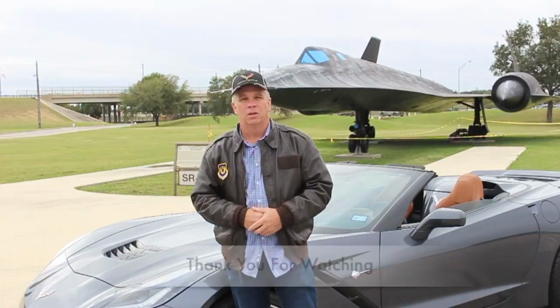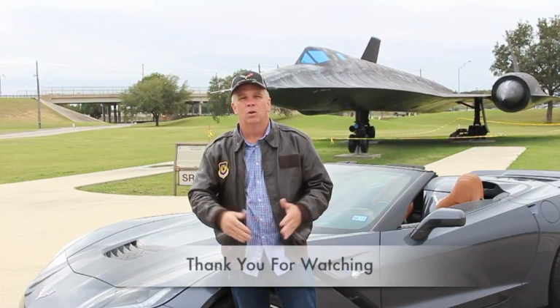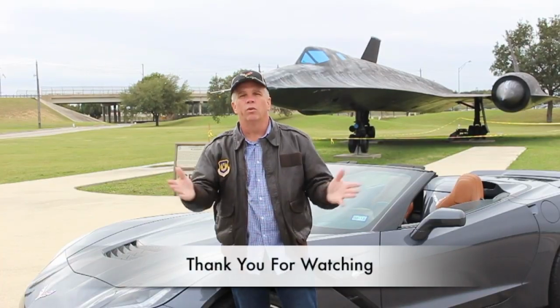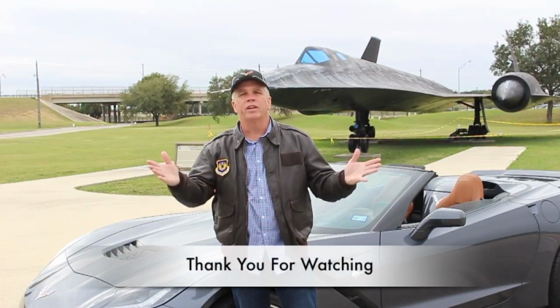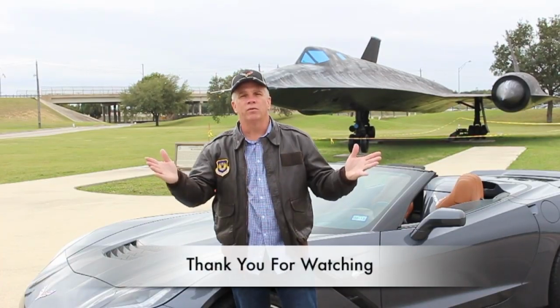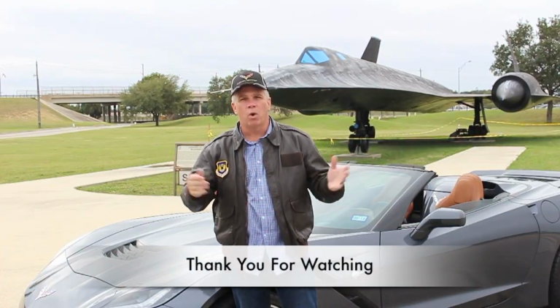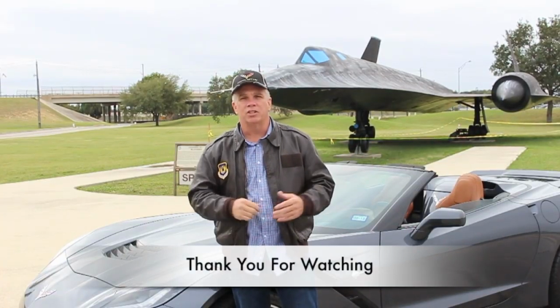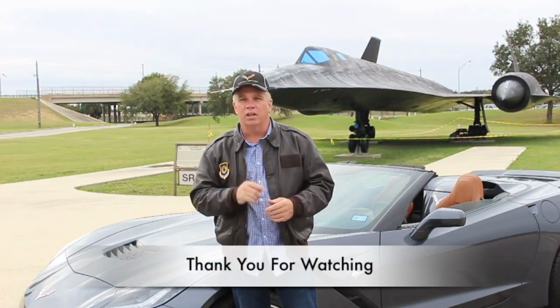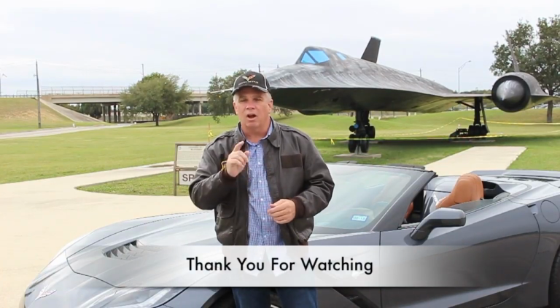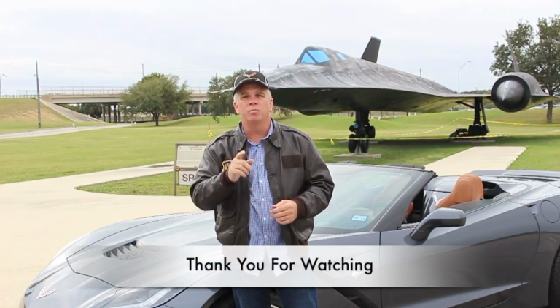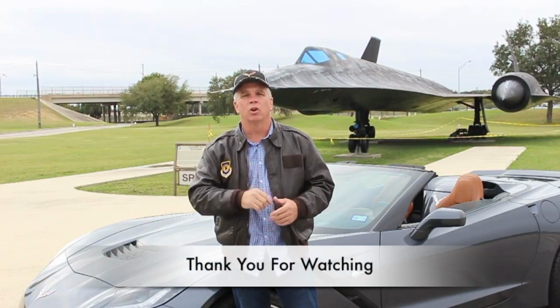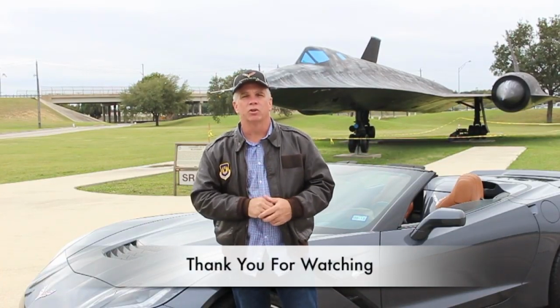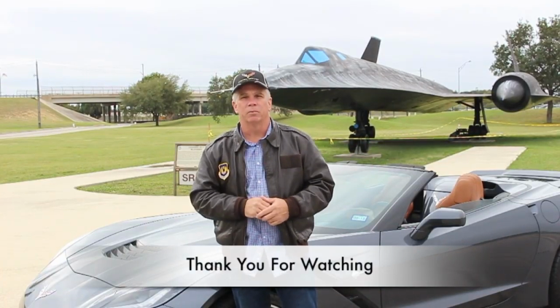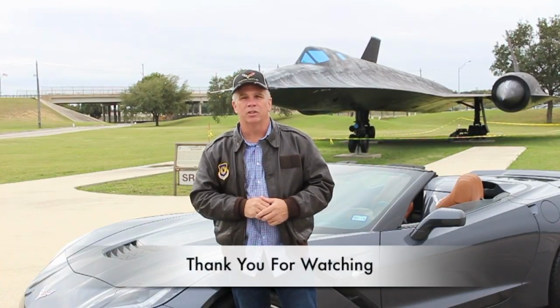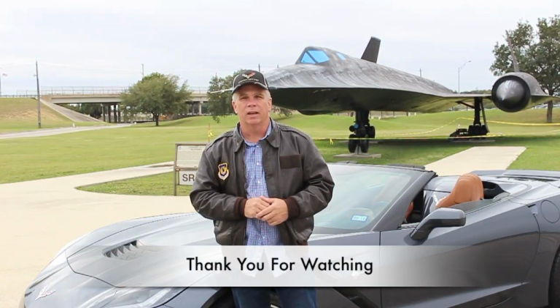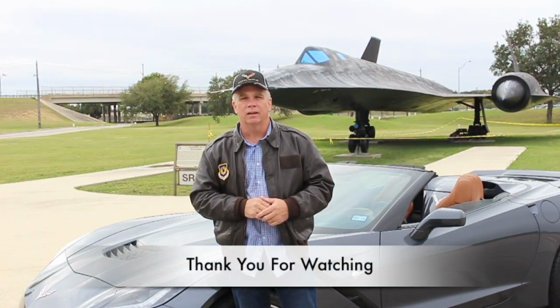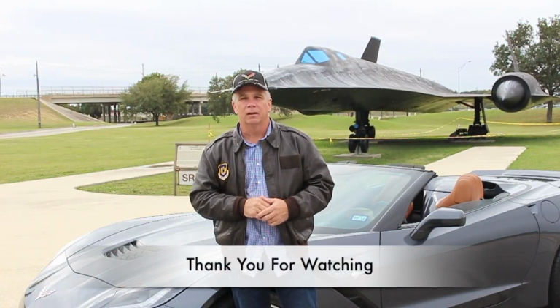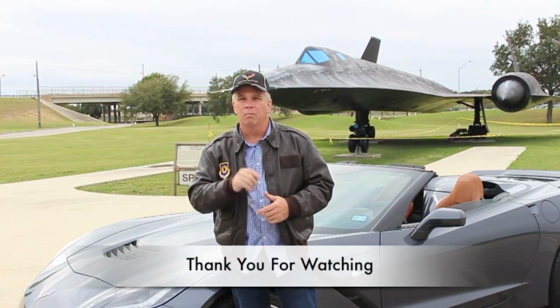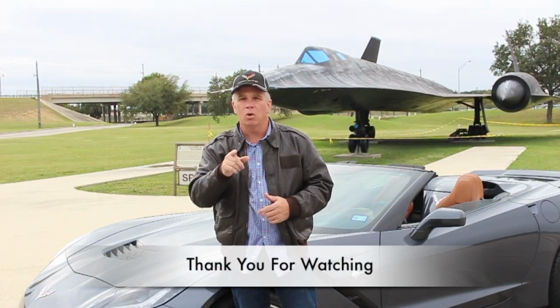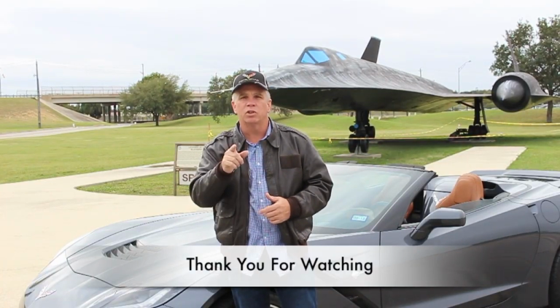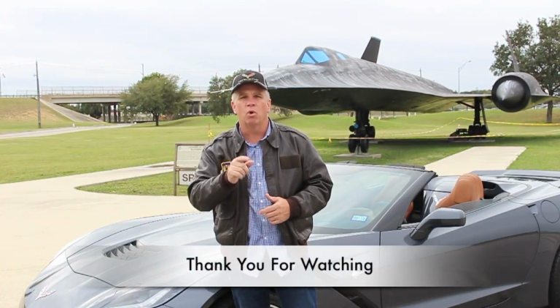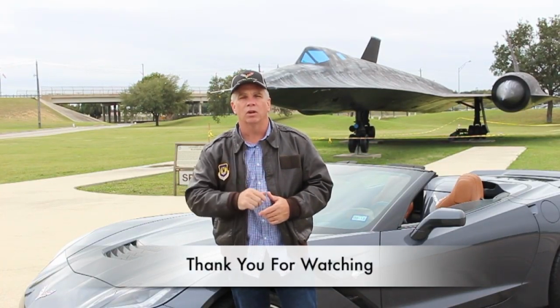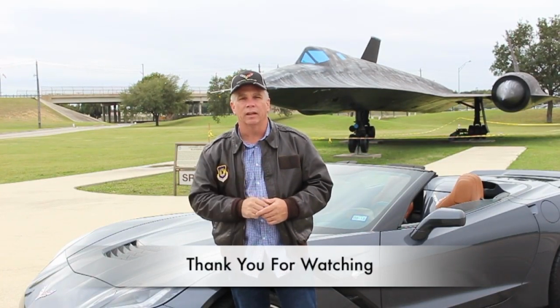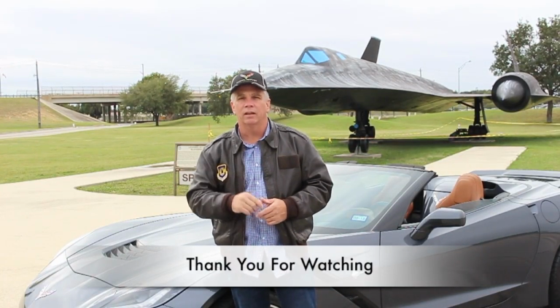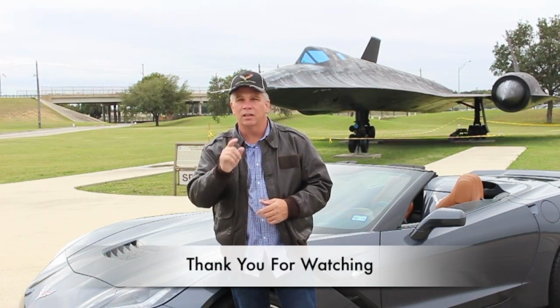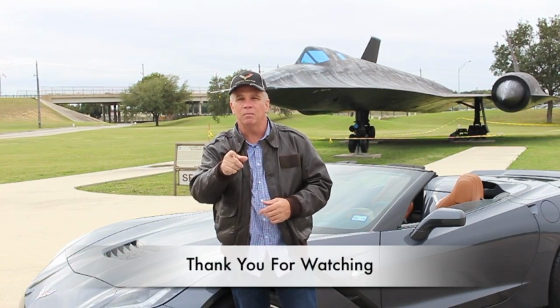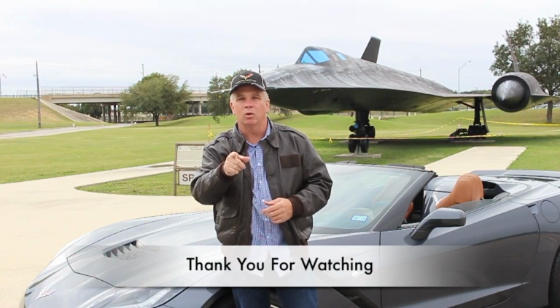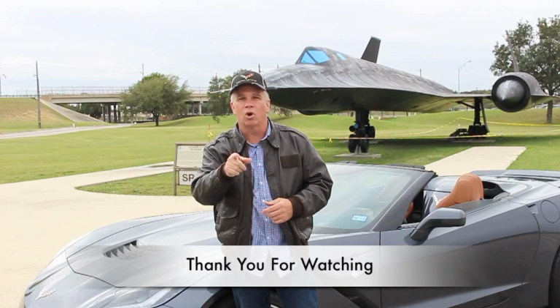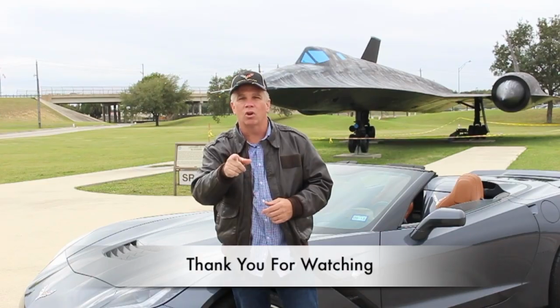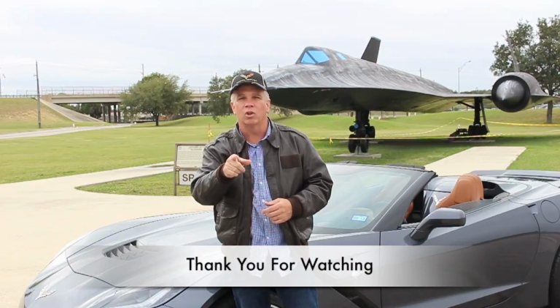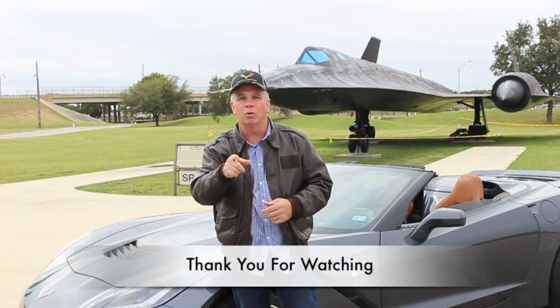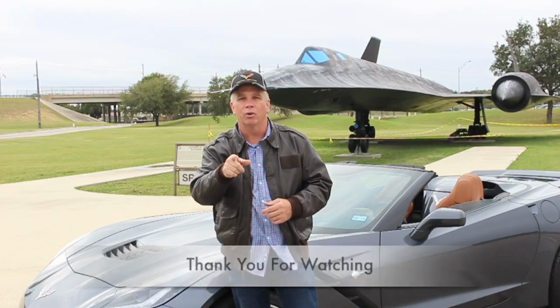Well, thank you for watching. I hope you learned something today. And most importantly, keep those cars on the road.